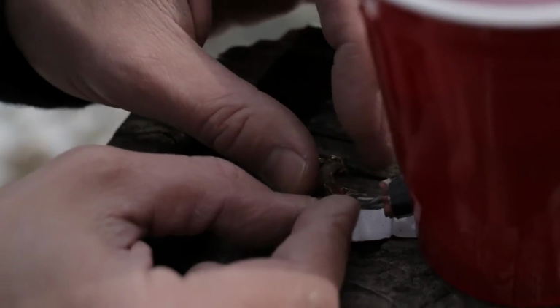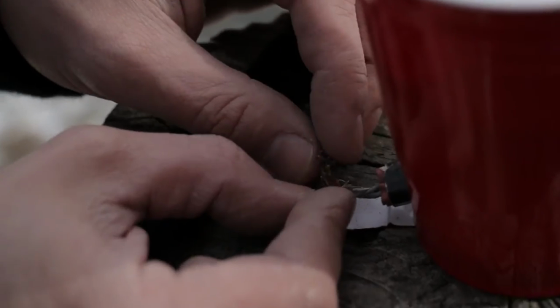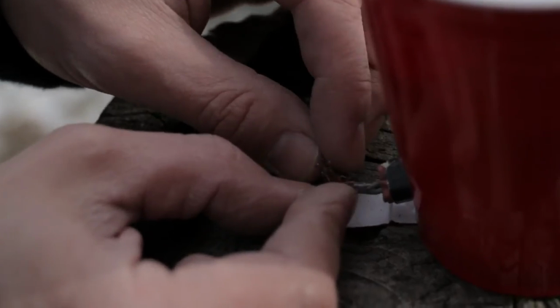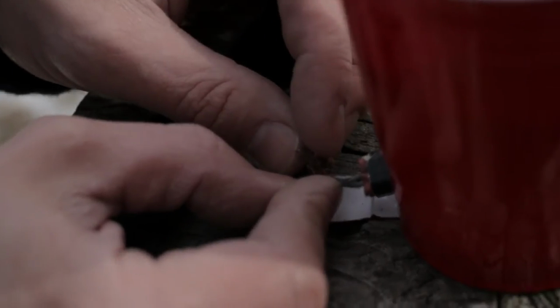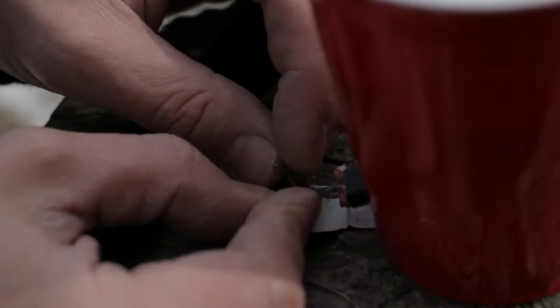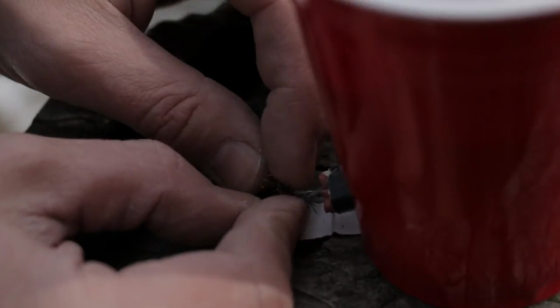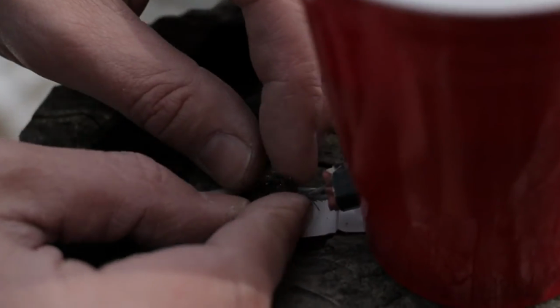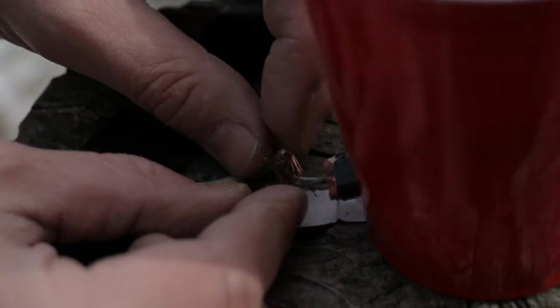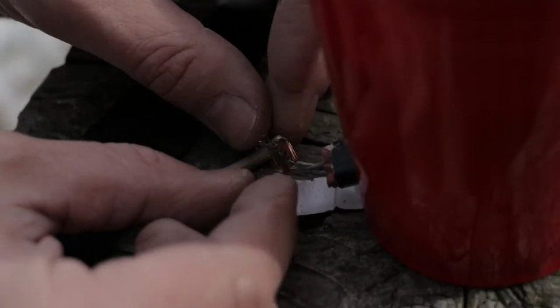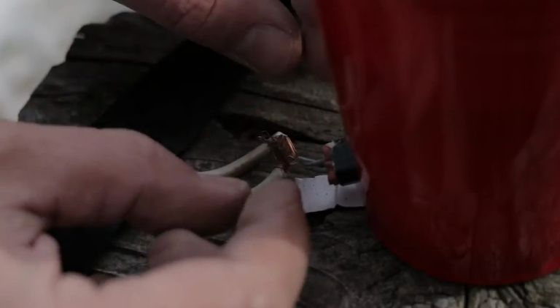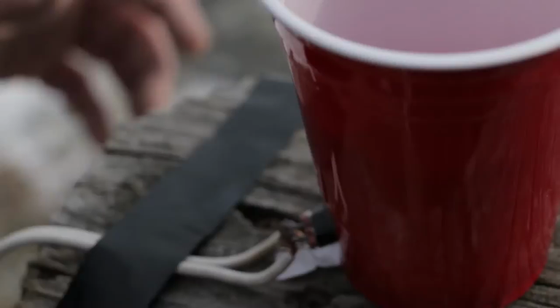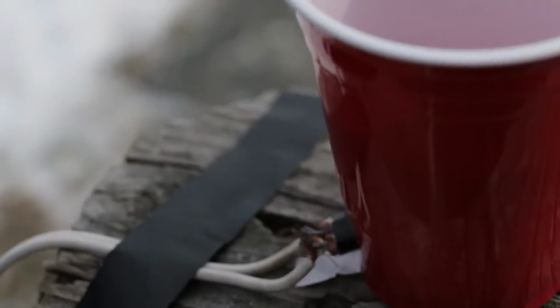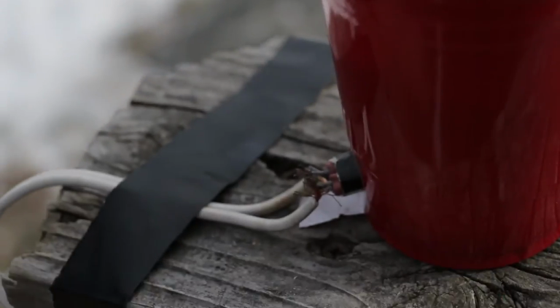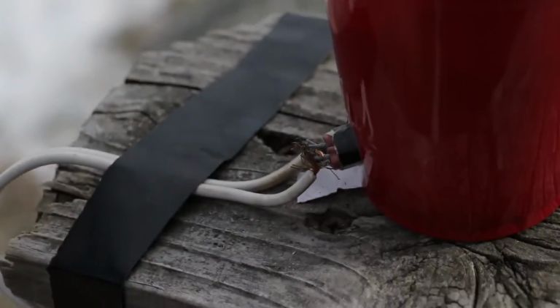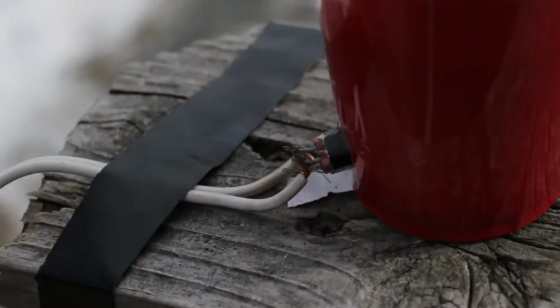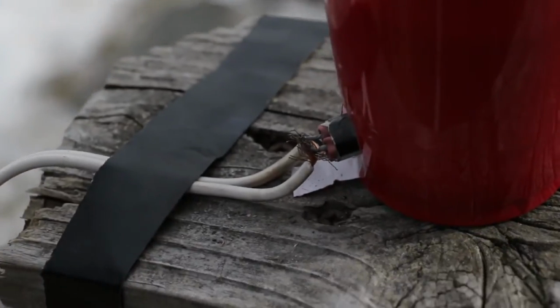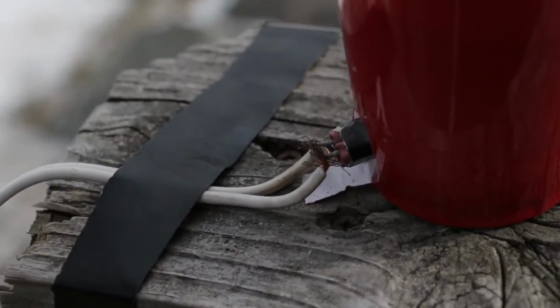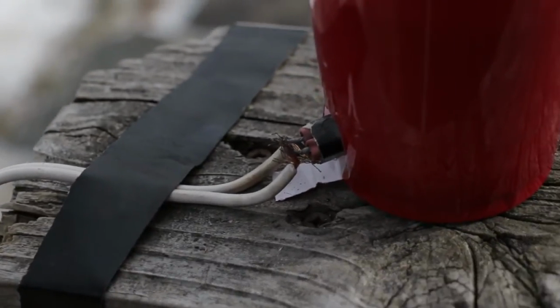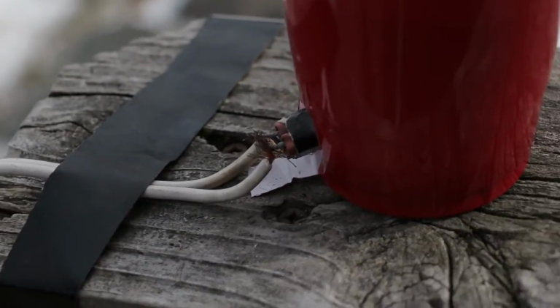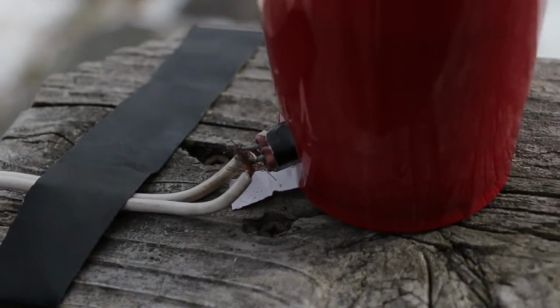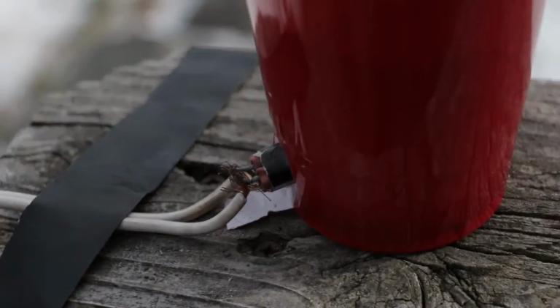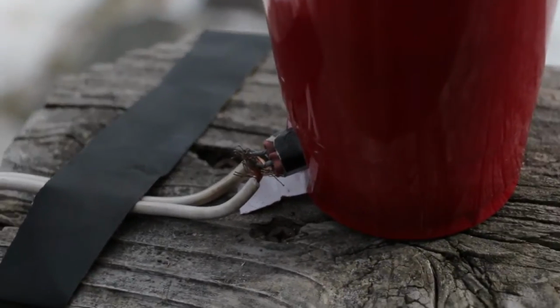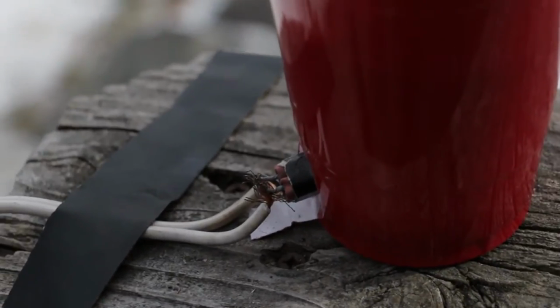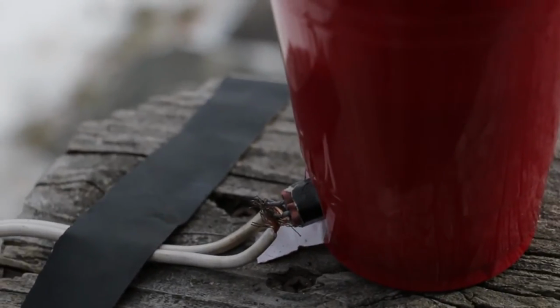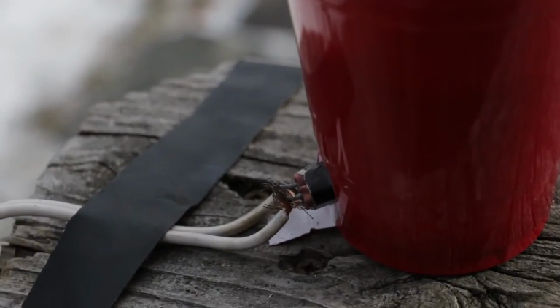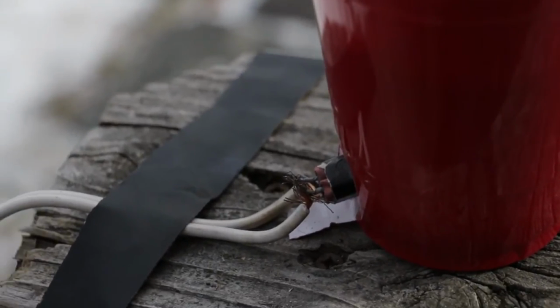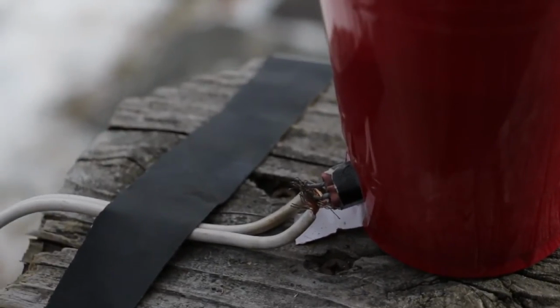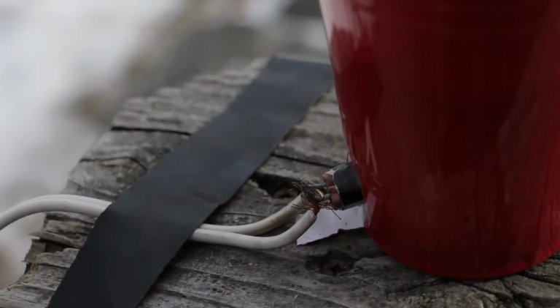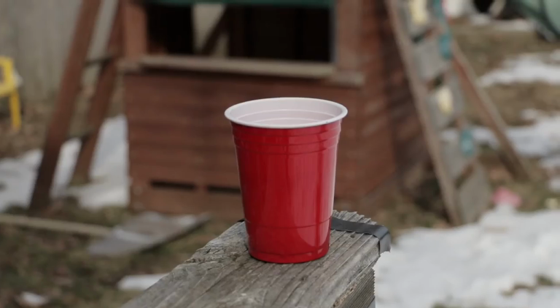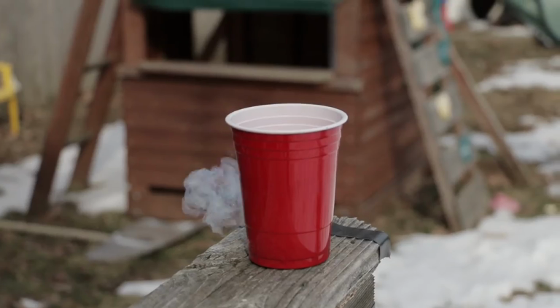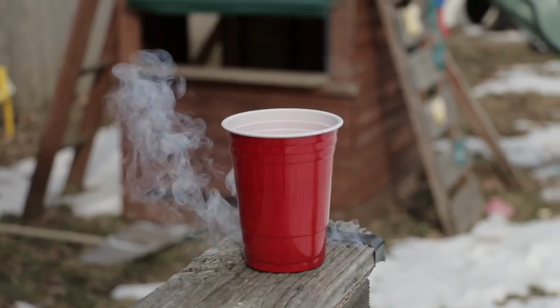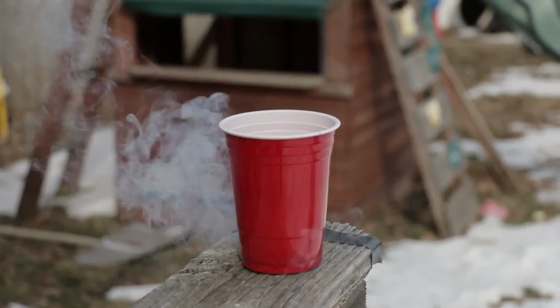Using this principle we taped three small firecrackers together, placed them in a hole in the back of the cup and triggered it to achieve the desired effect.